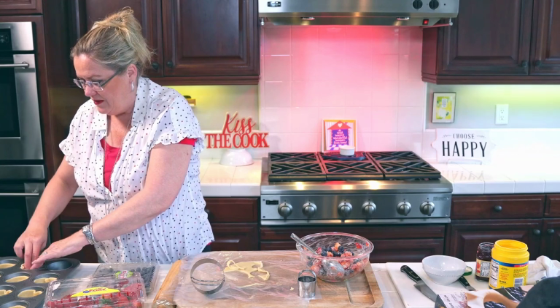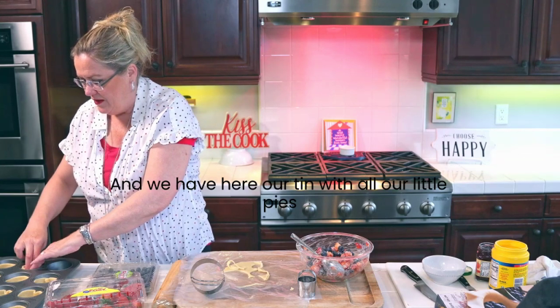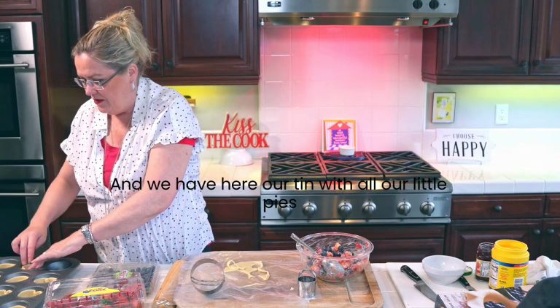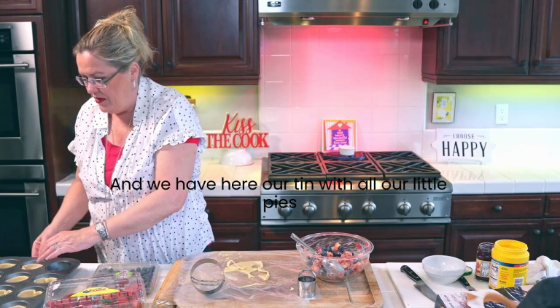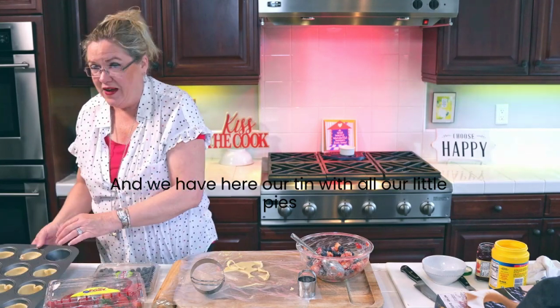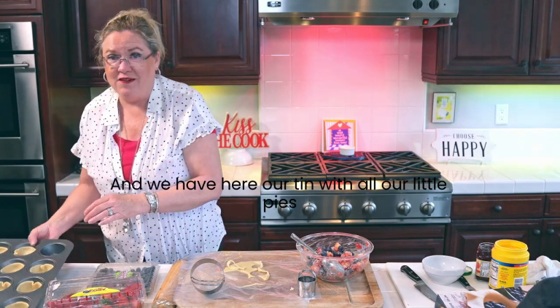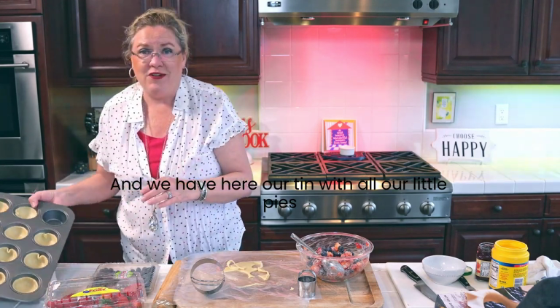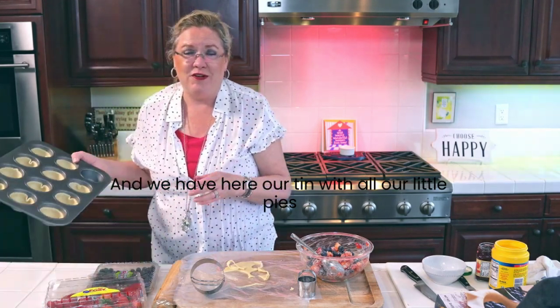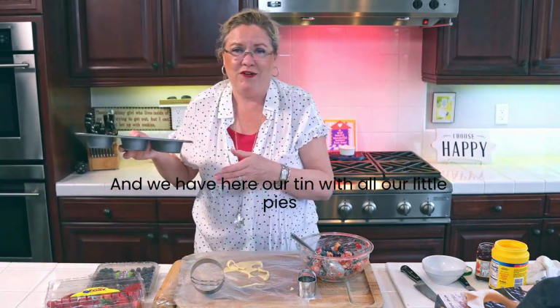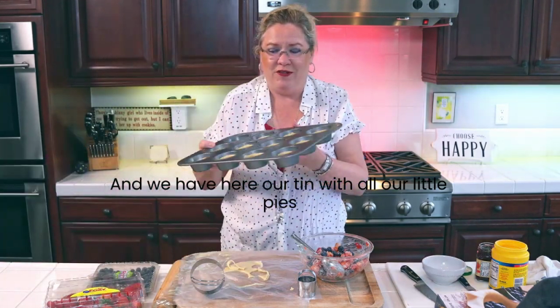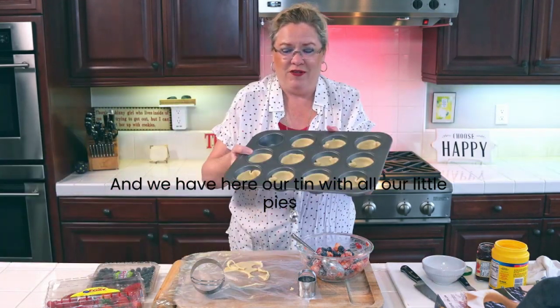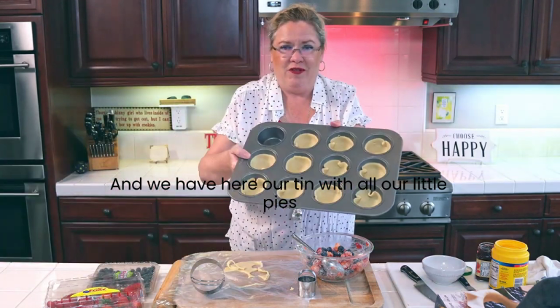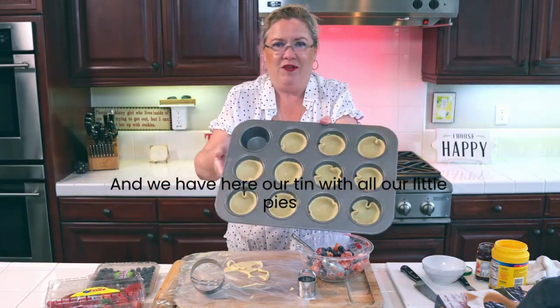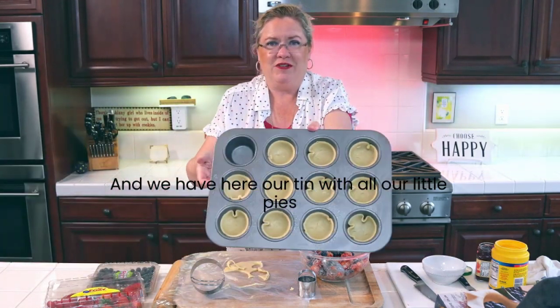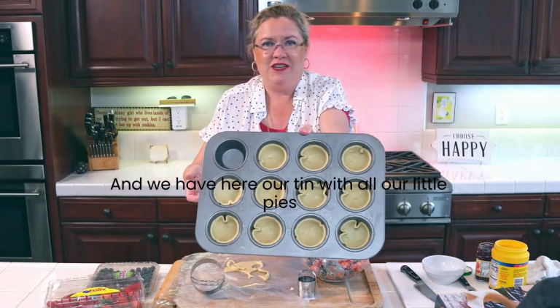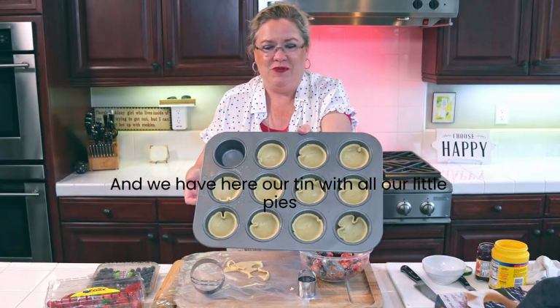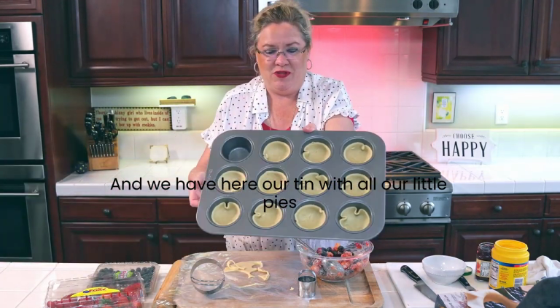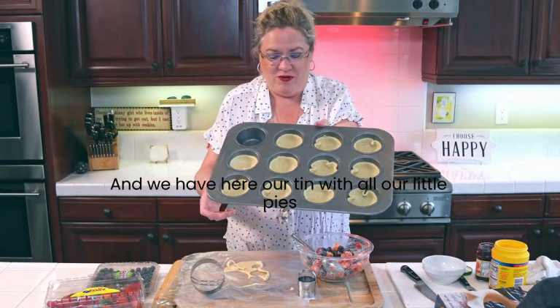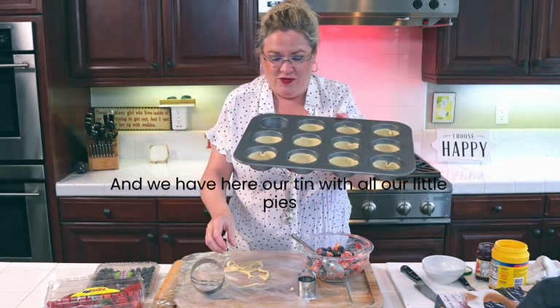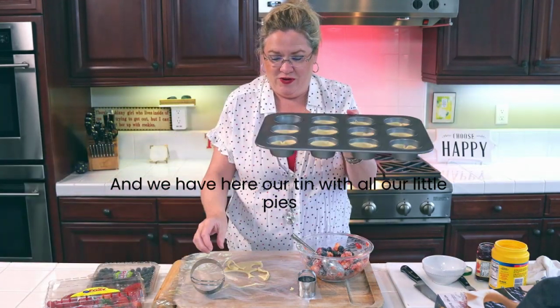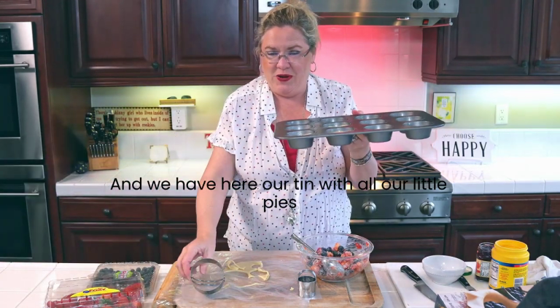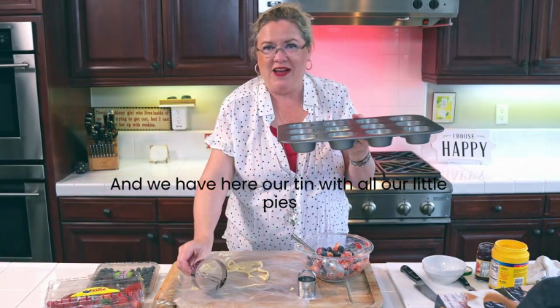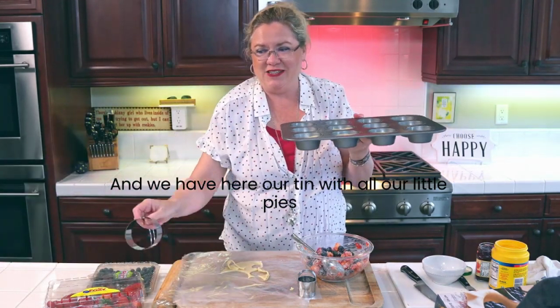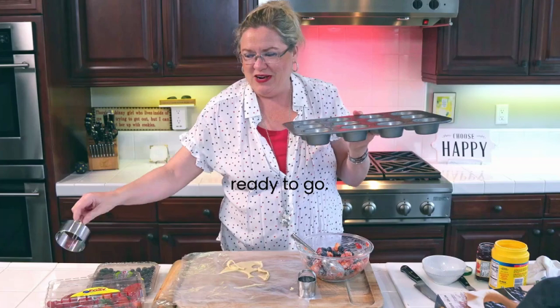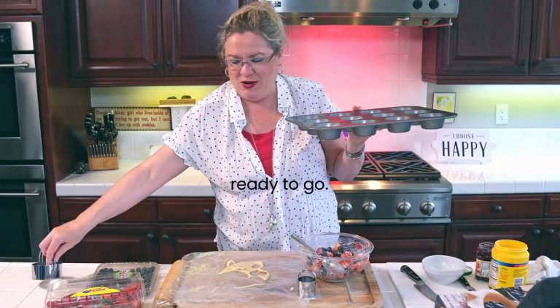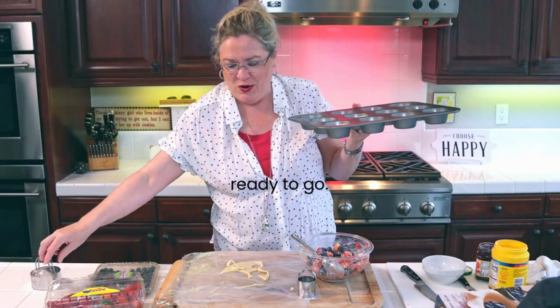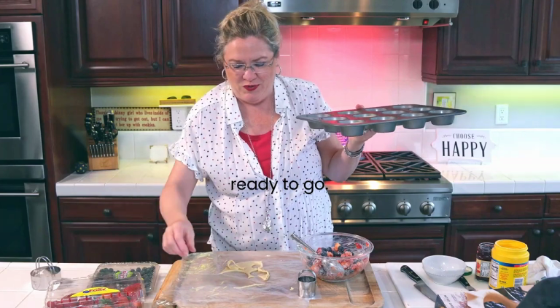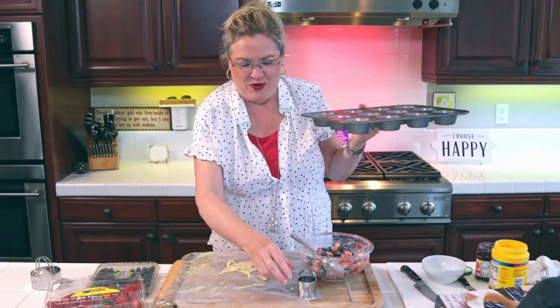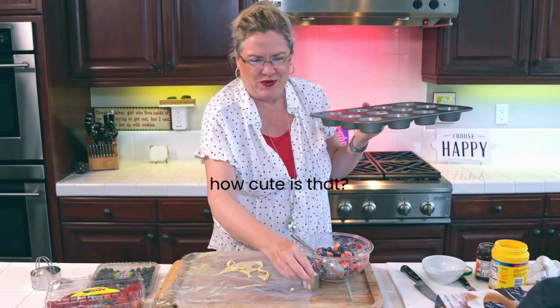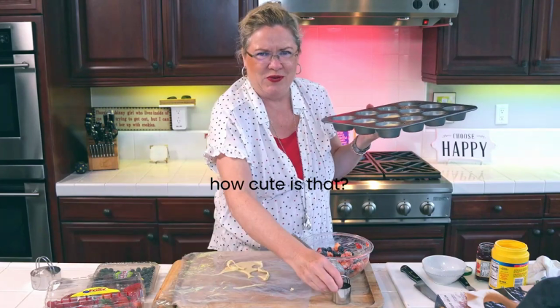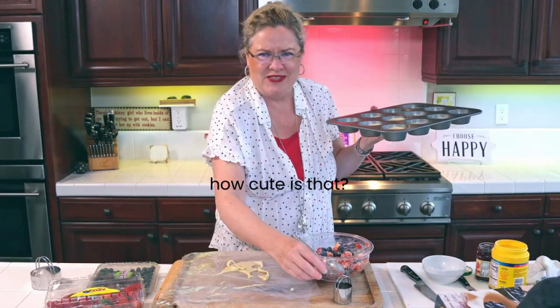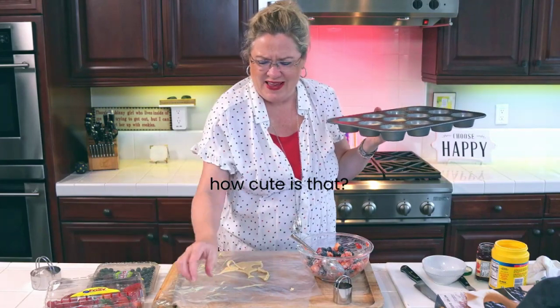And we have here our tin with all our little pies ready to go. How cute is that?